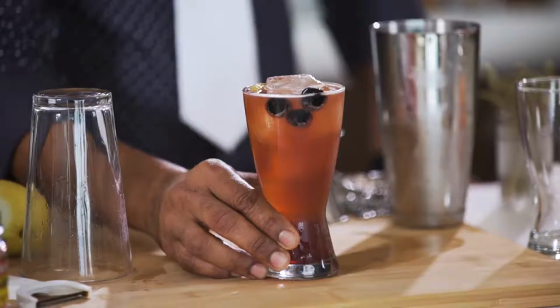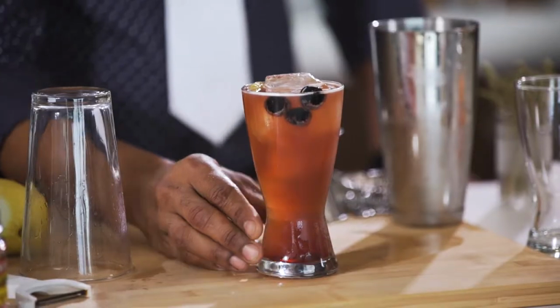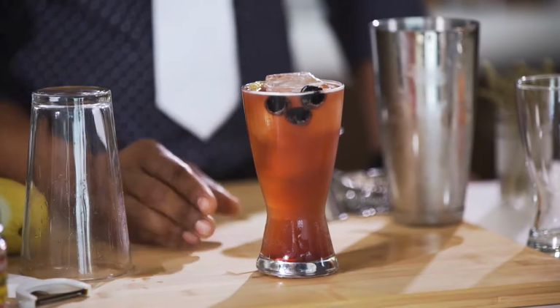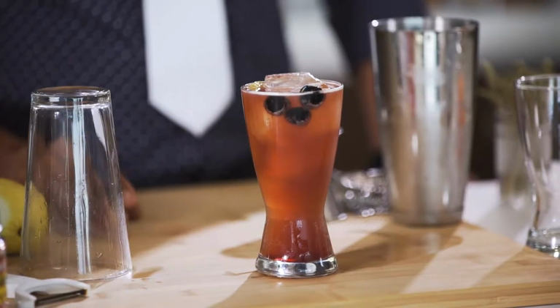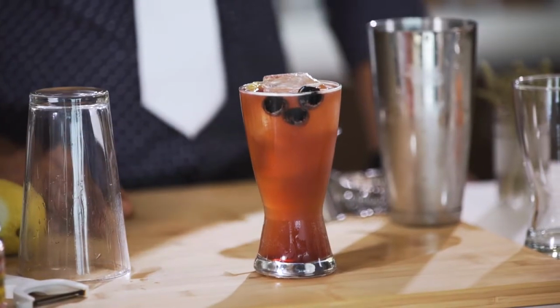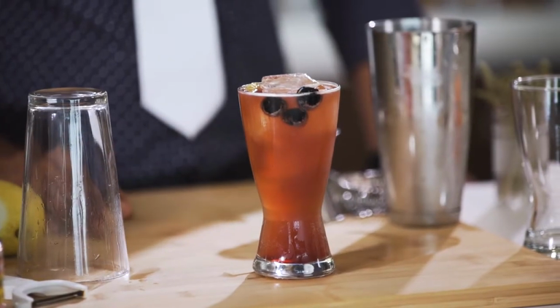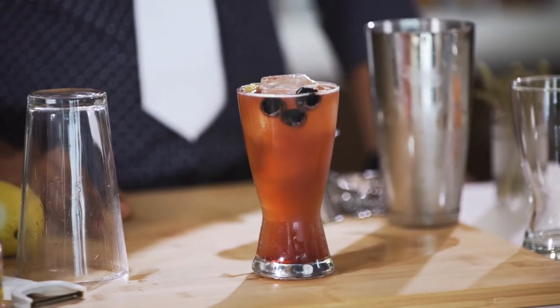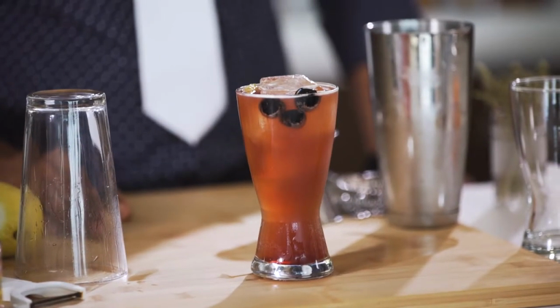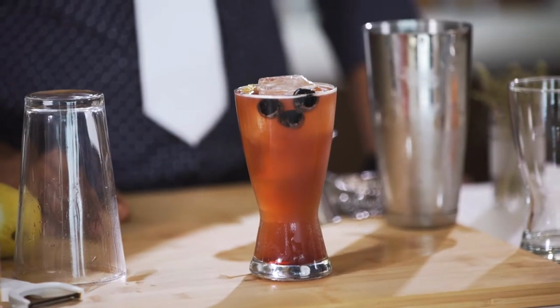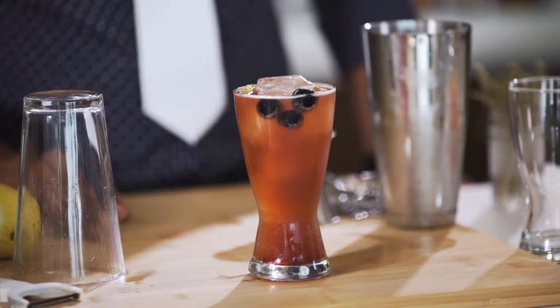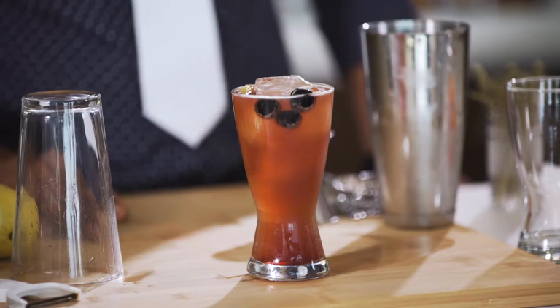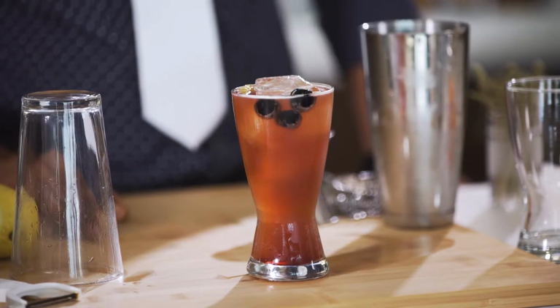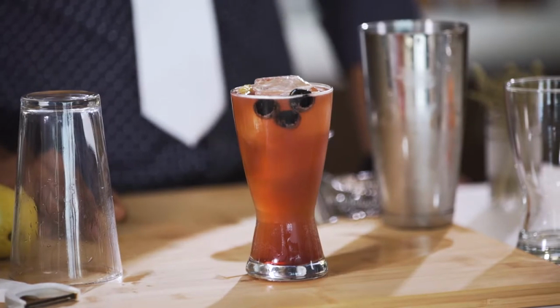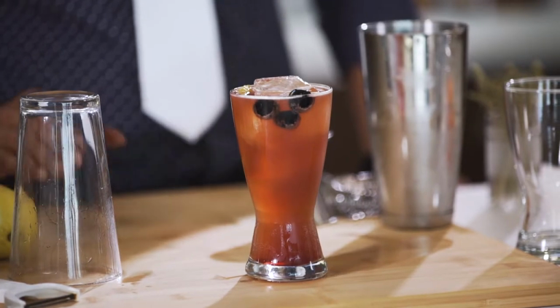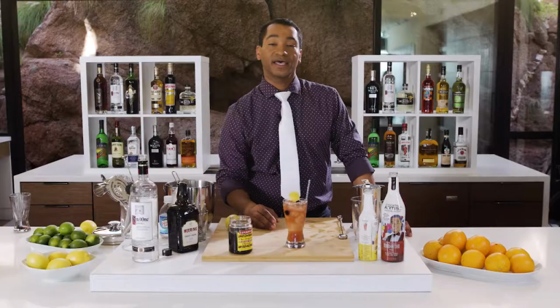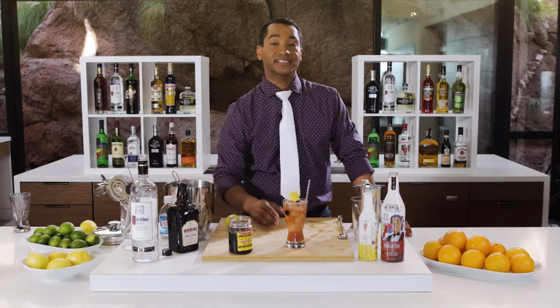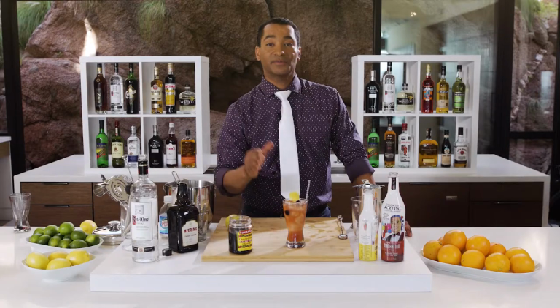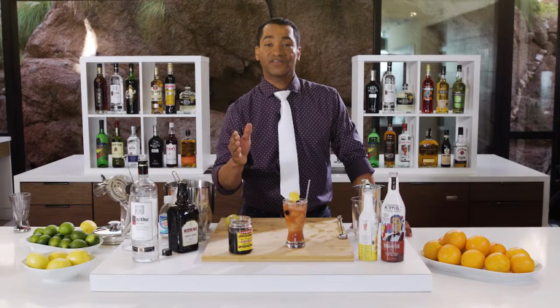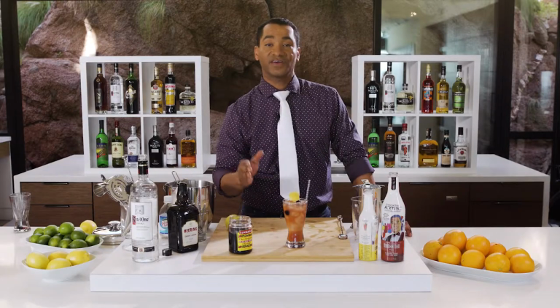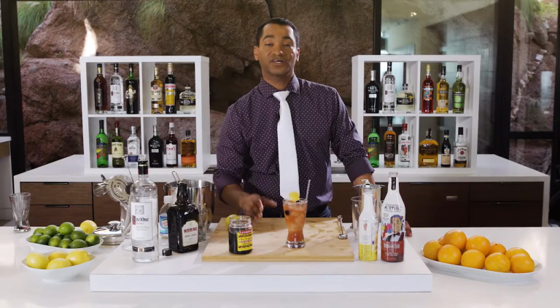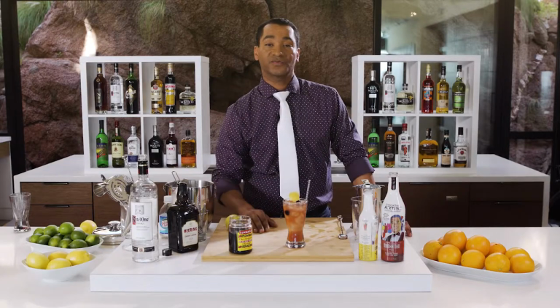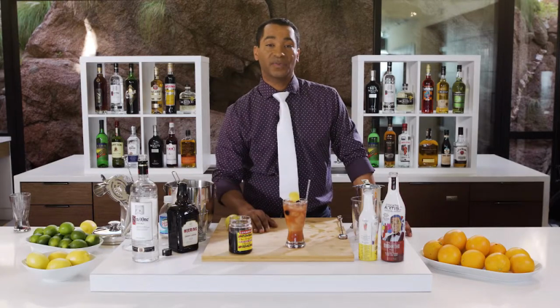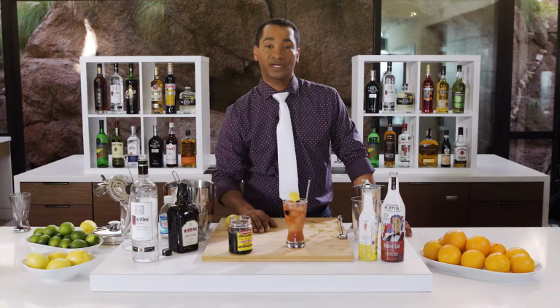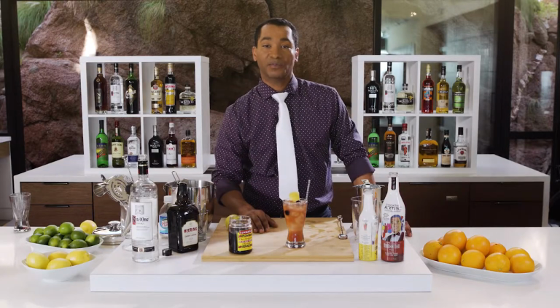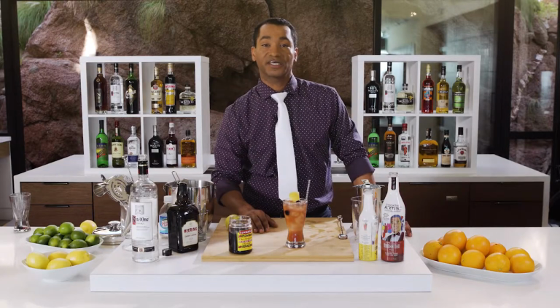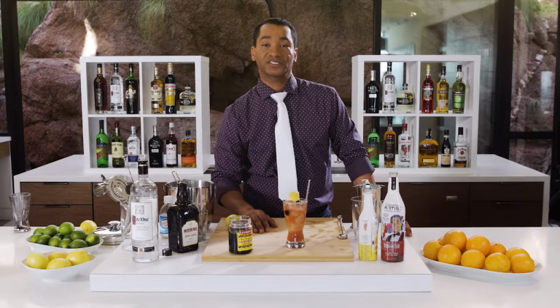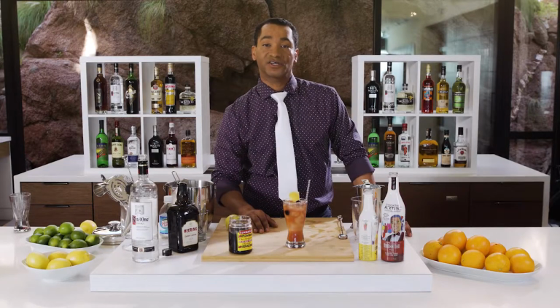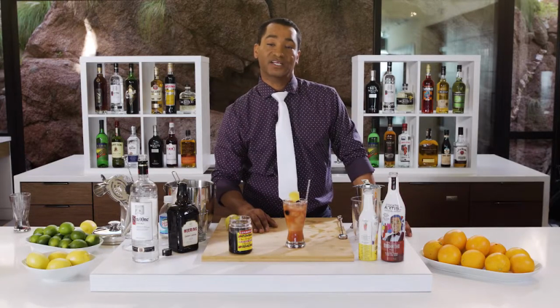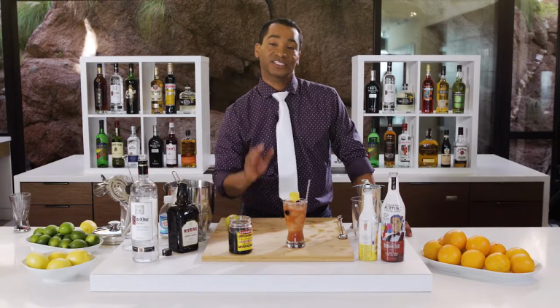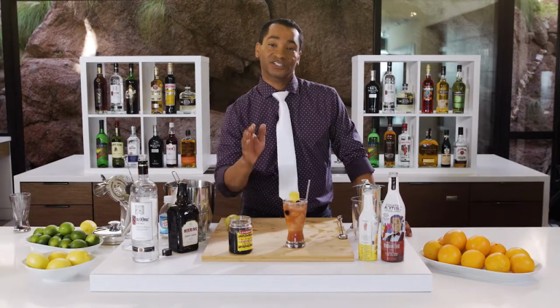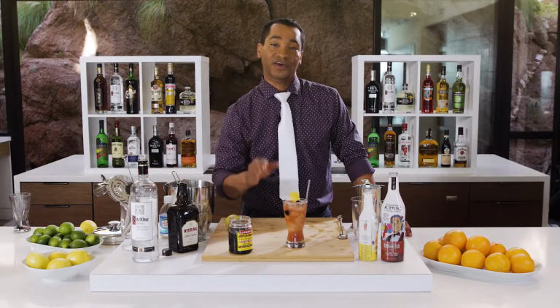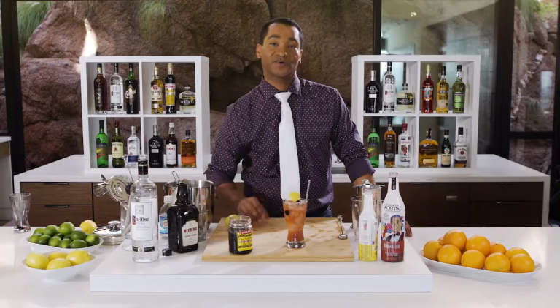Please check us out at cocktail-artist.com and see many of our videos from our many great bartenders, and learn how to do this yourself at home.